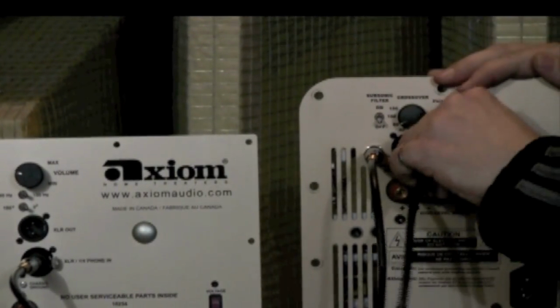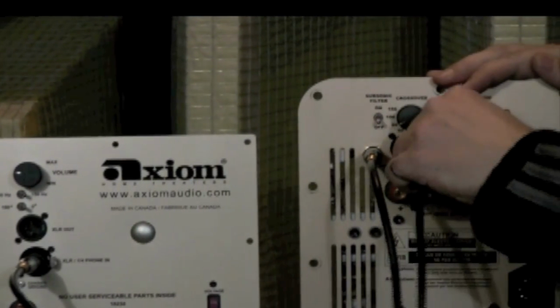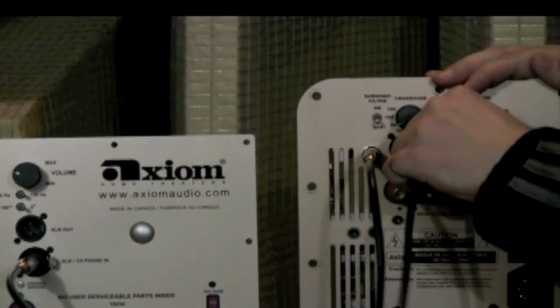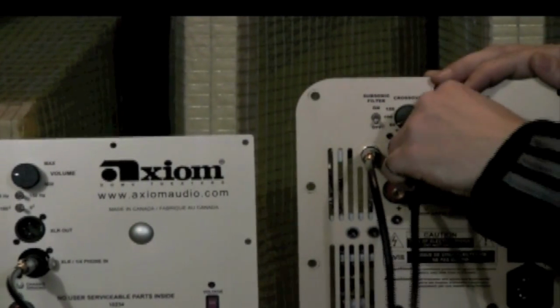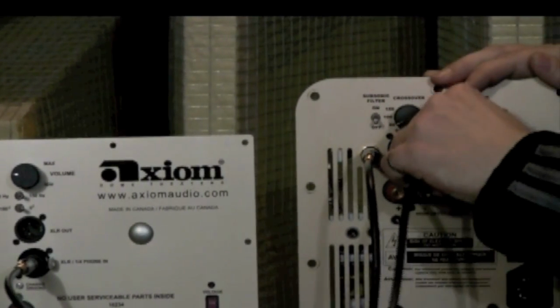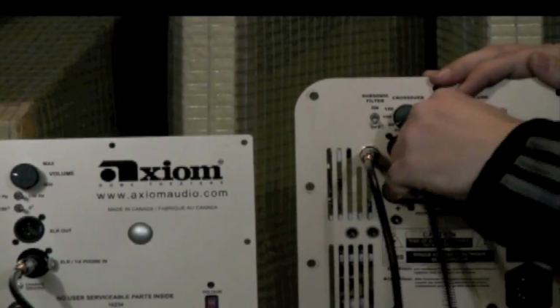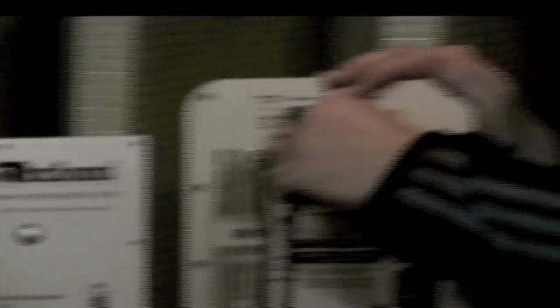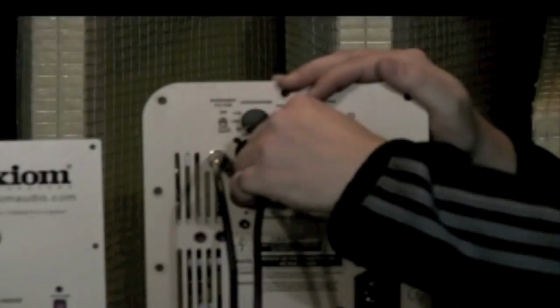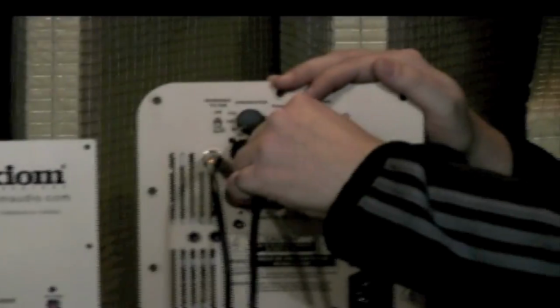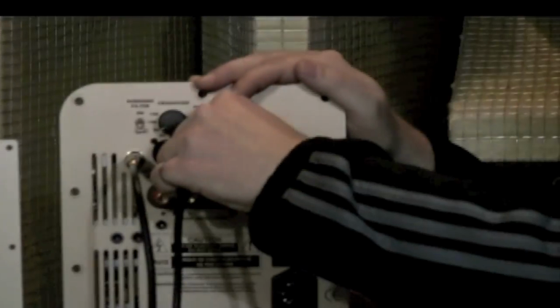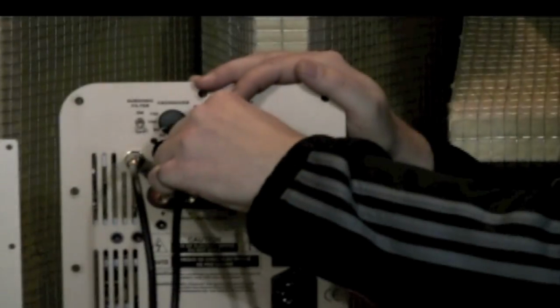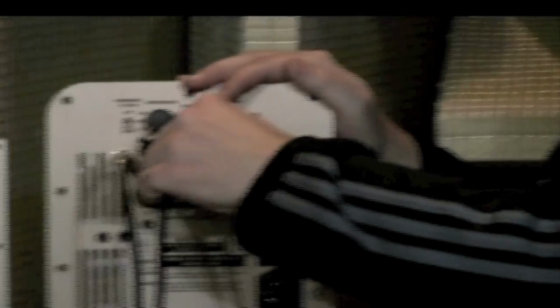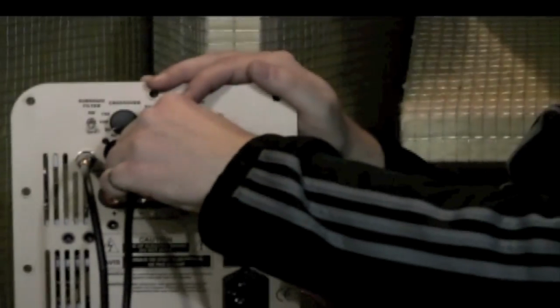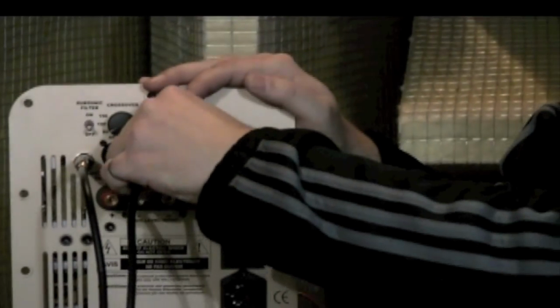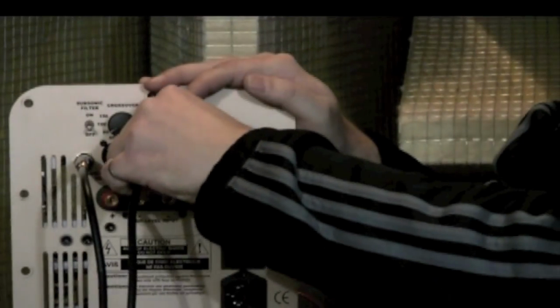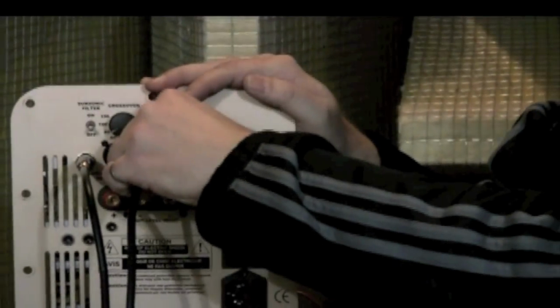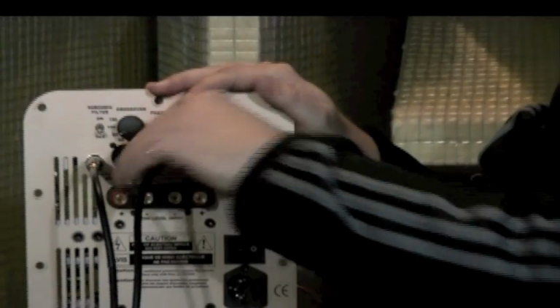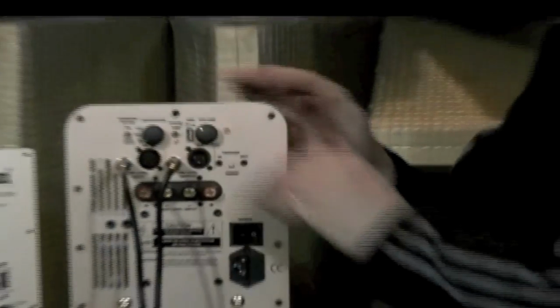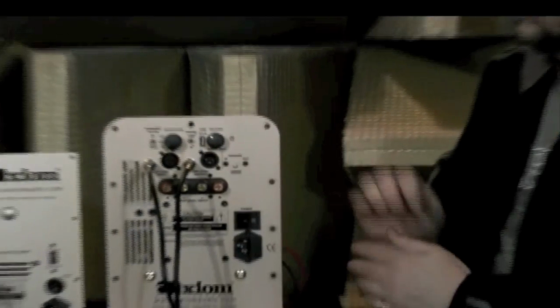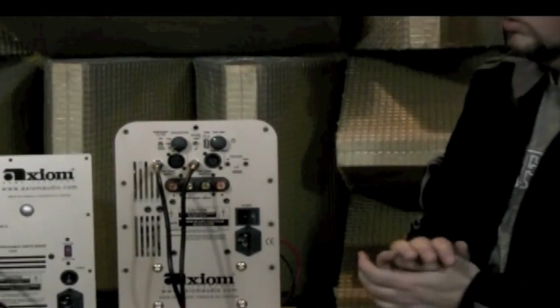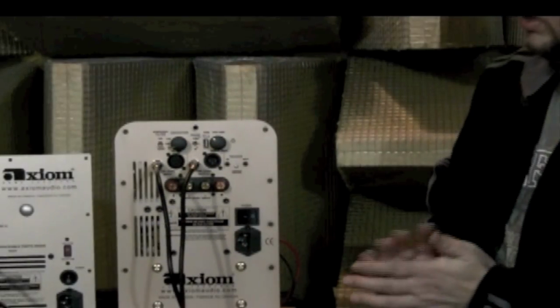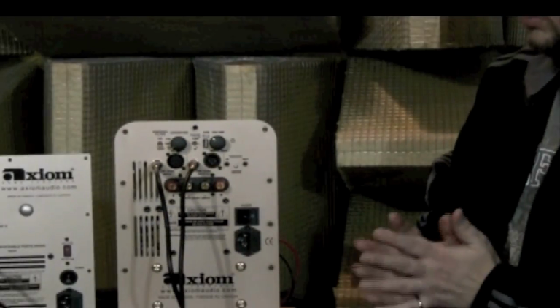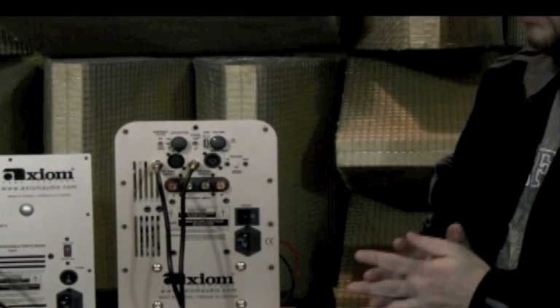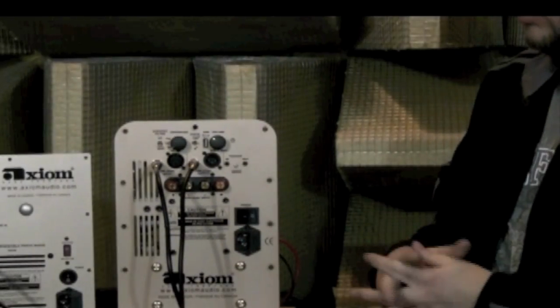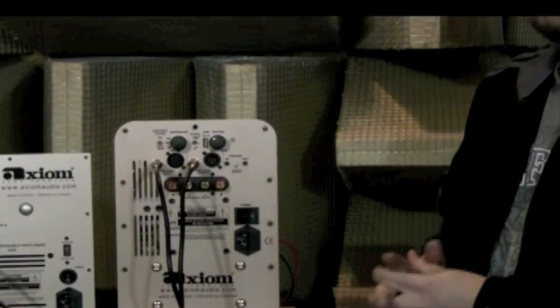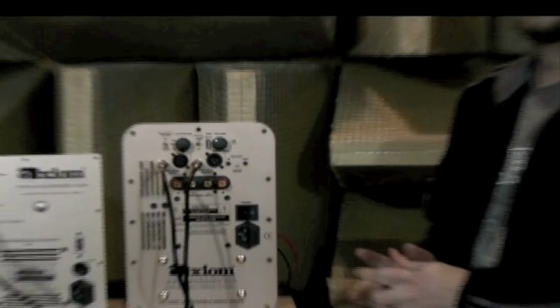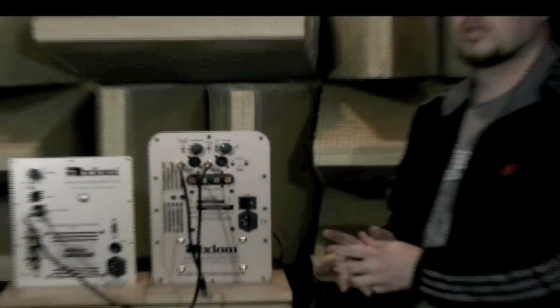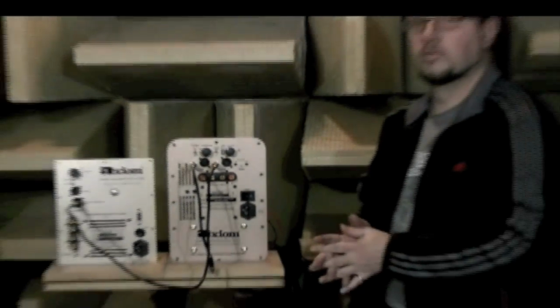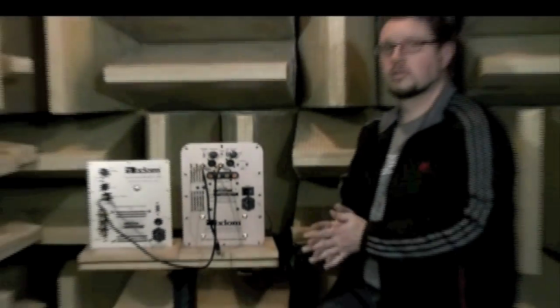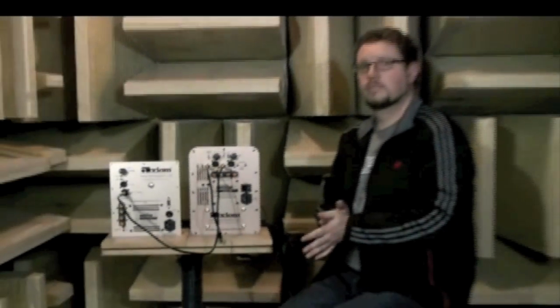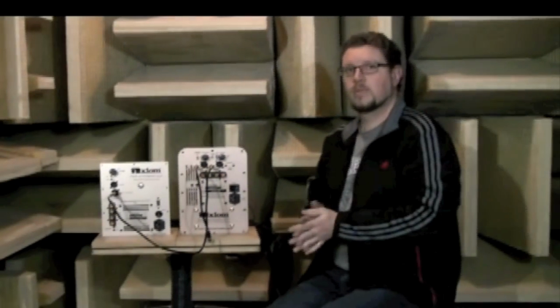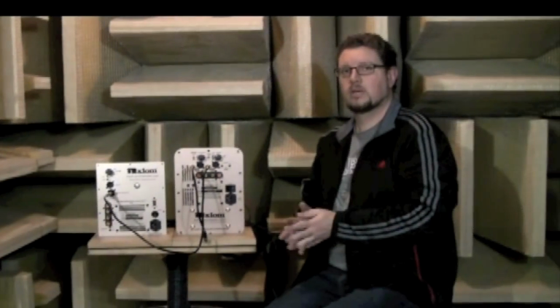So that's the method that you're going to use to connect up your multiple subwoofers. Thank you.